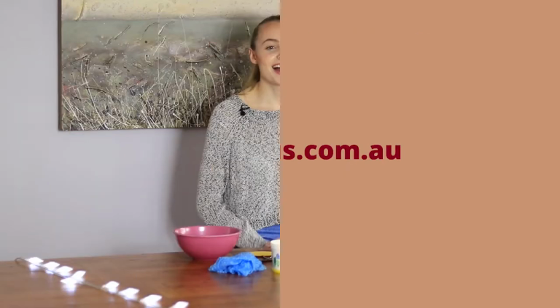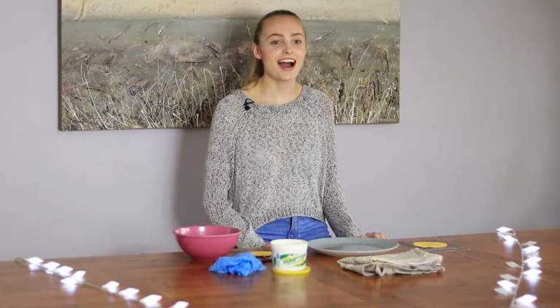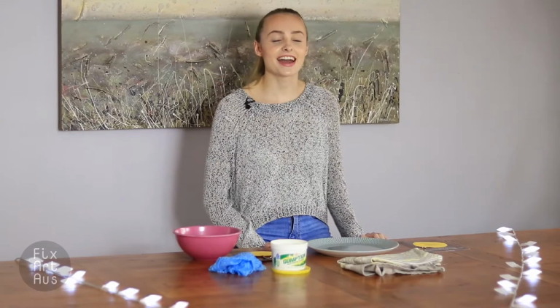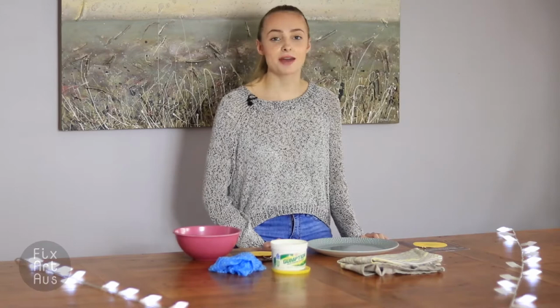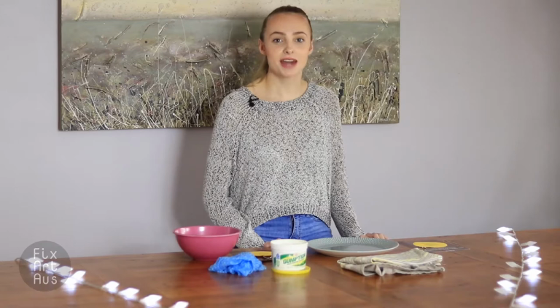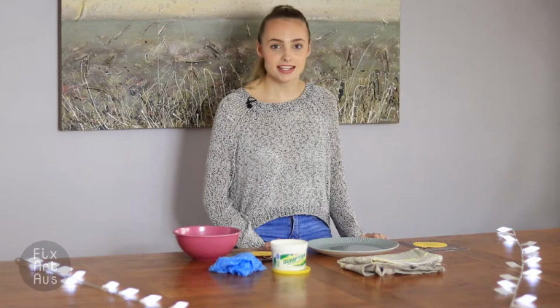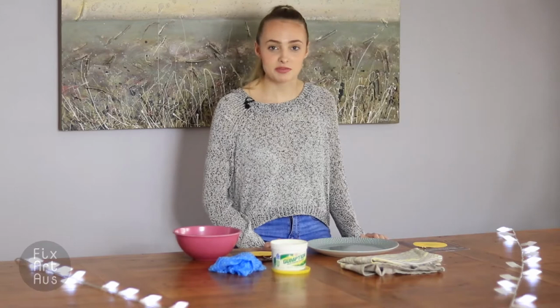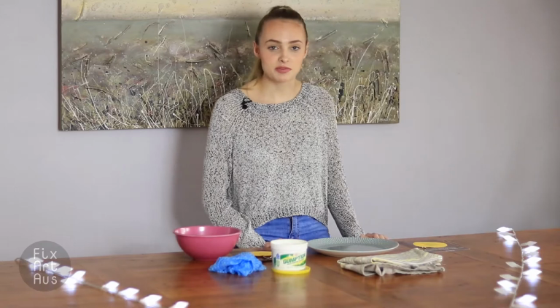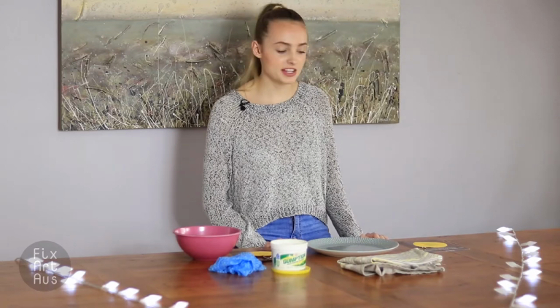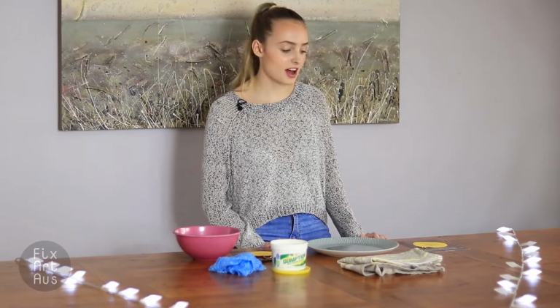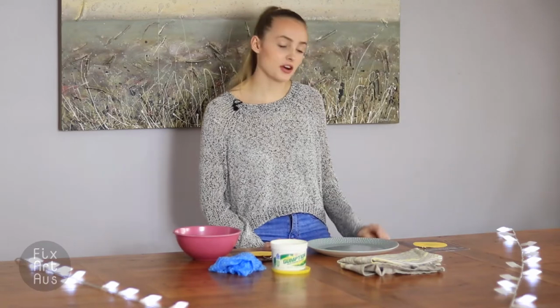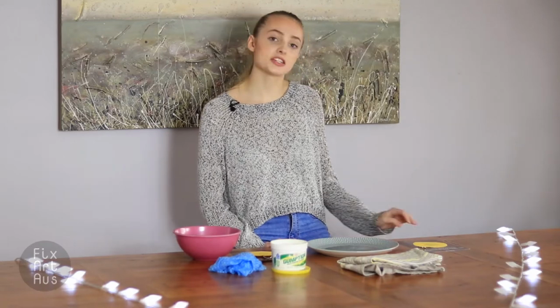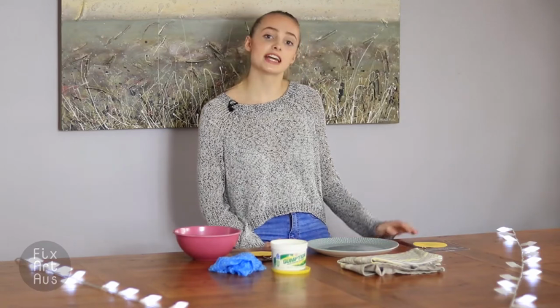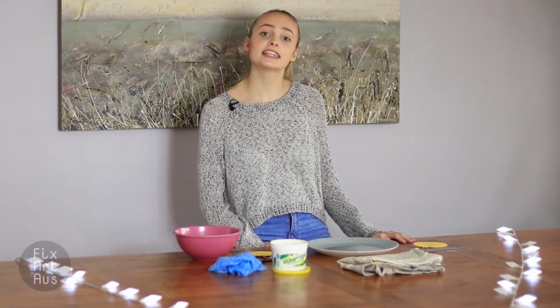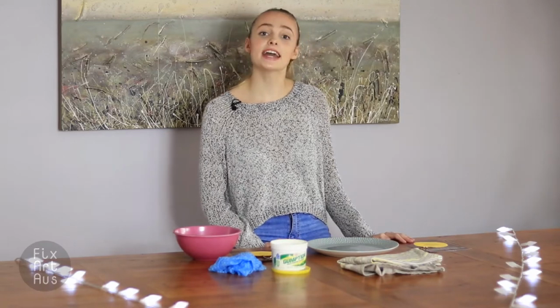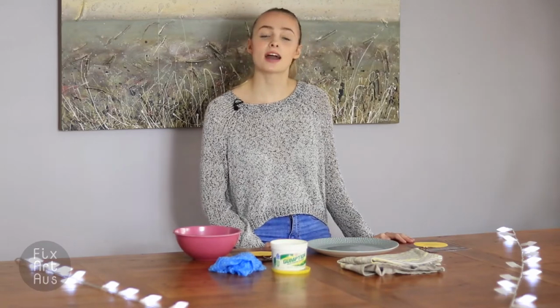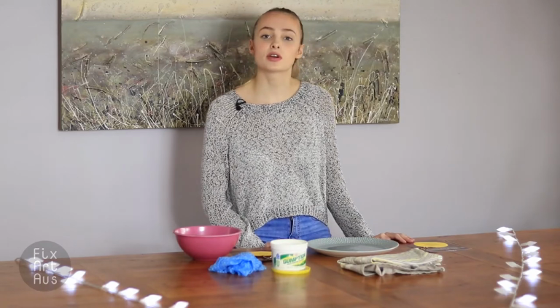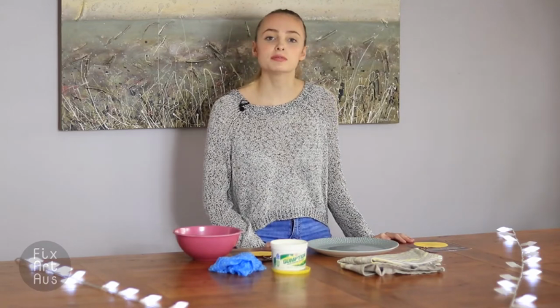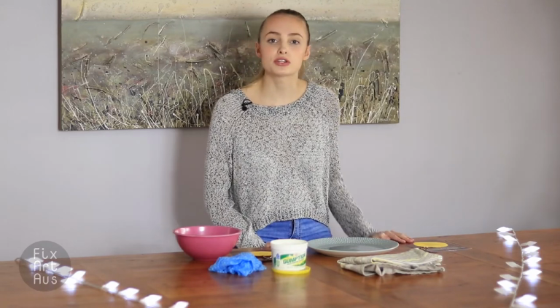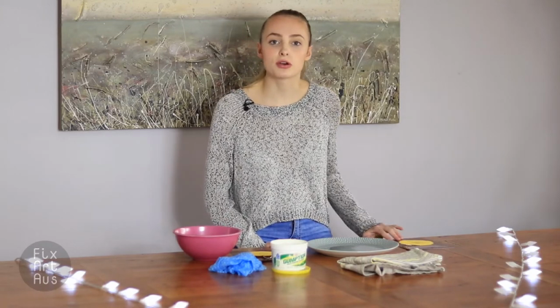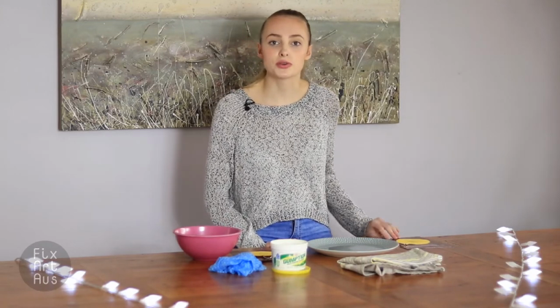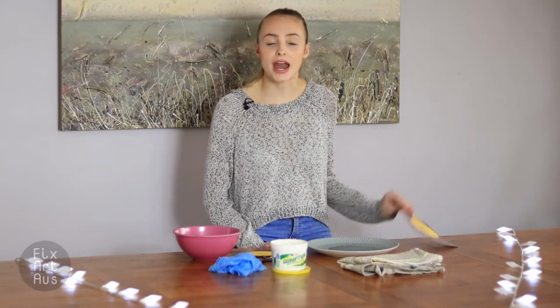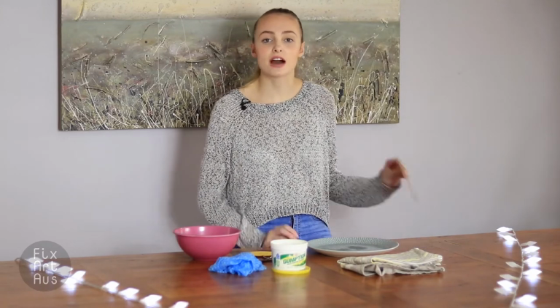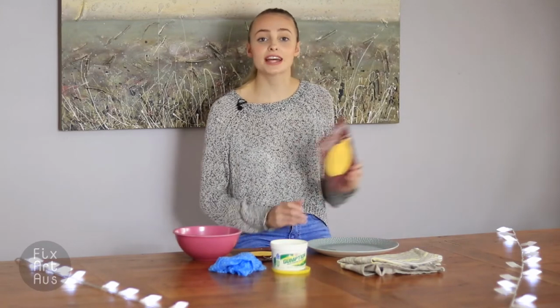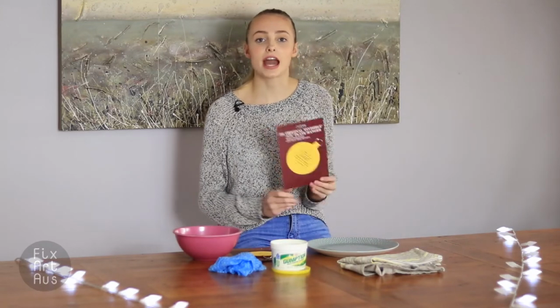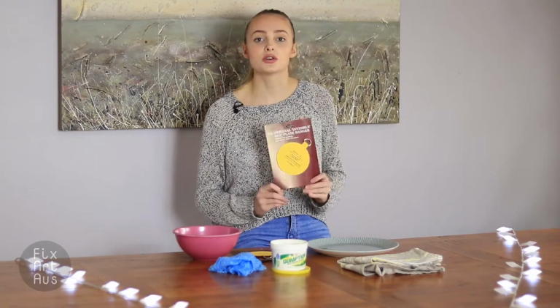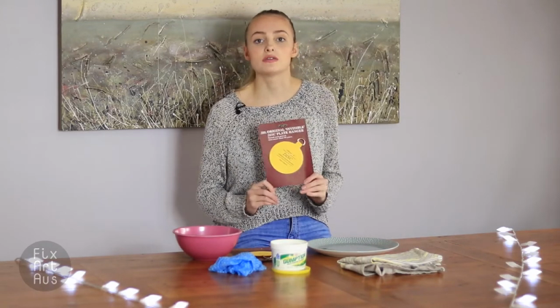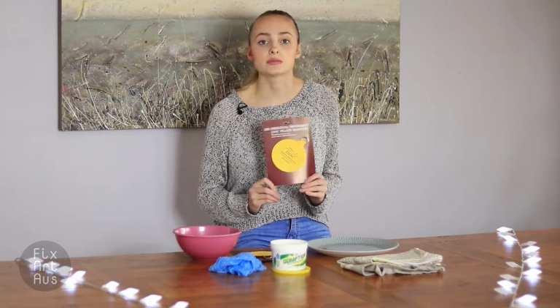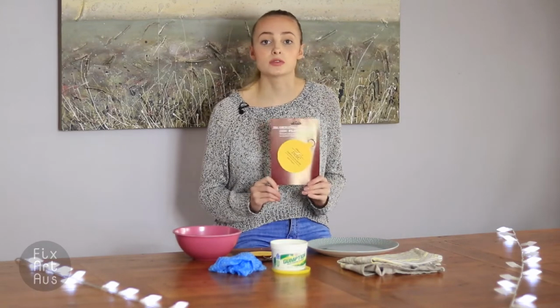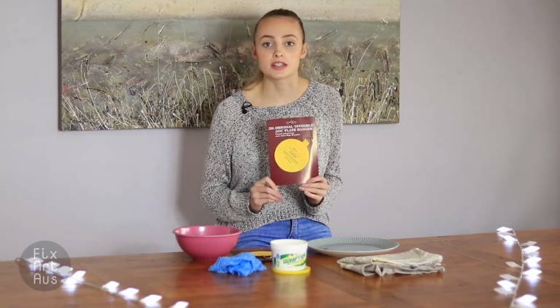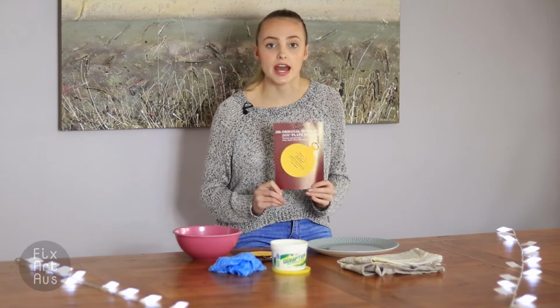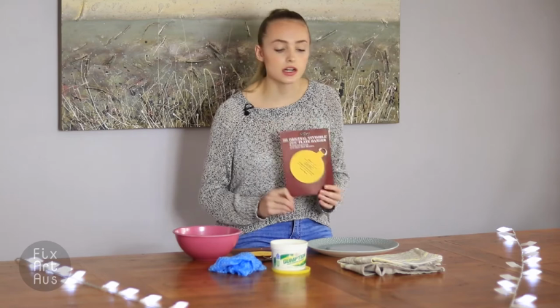Hi, I'm Cassie from FixArt.Oz and today I'm going to be showing you how to hang your invisible disc hanger.